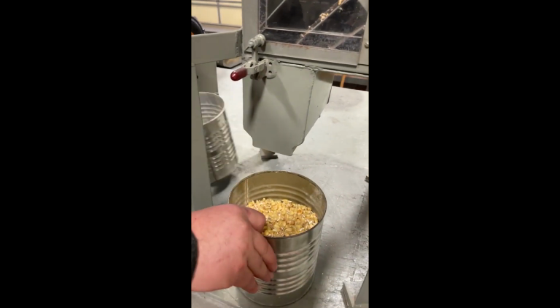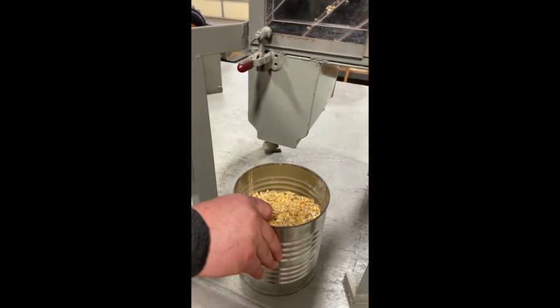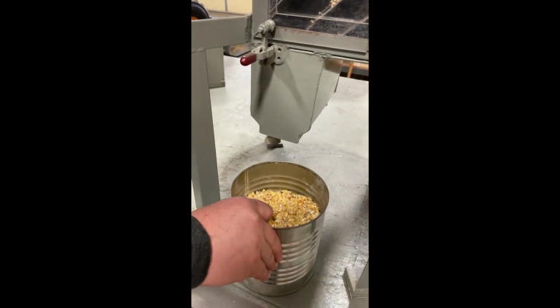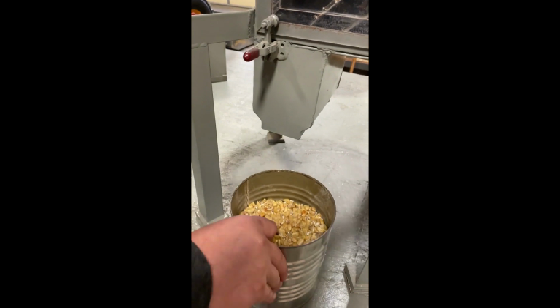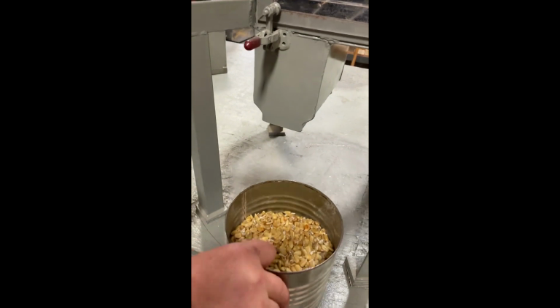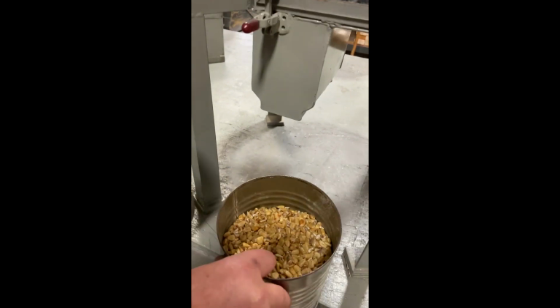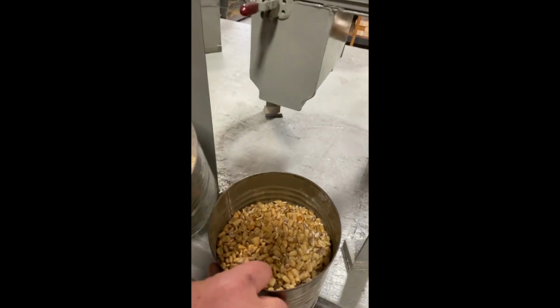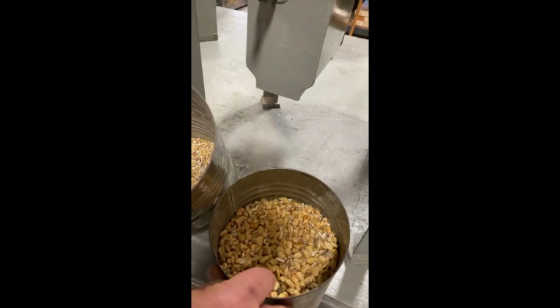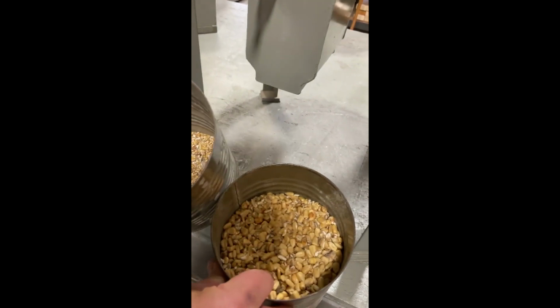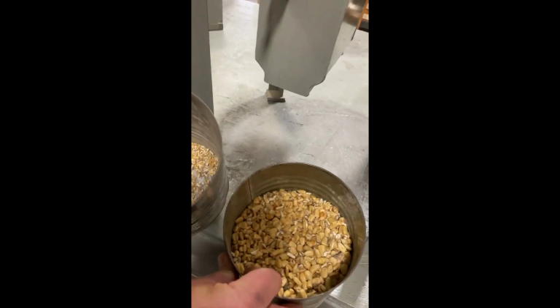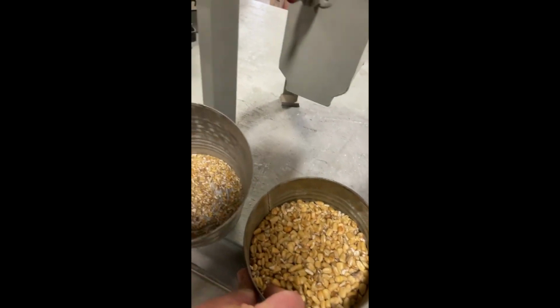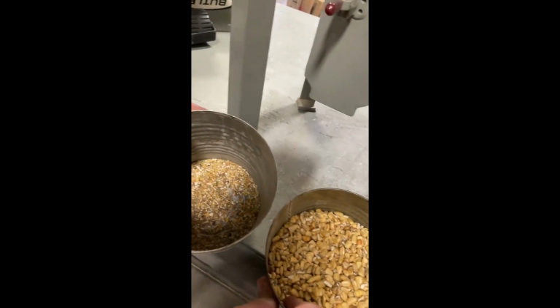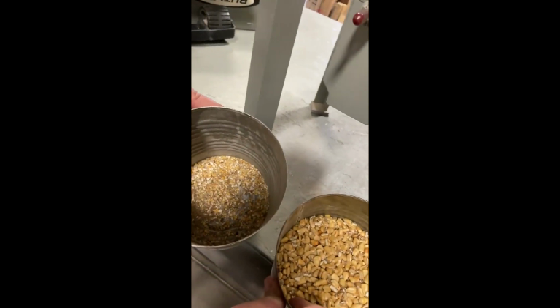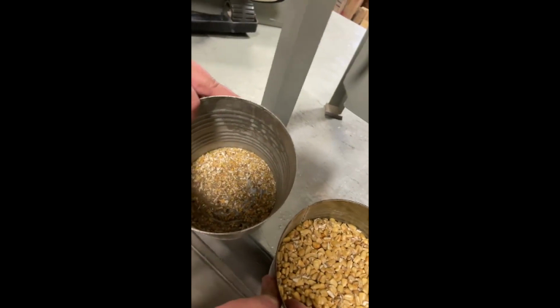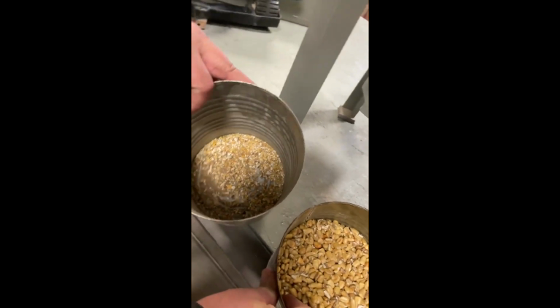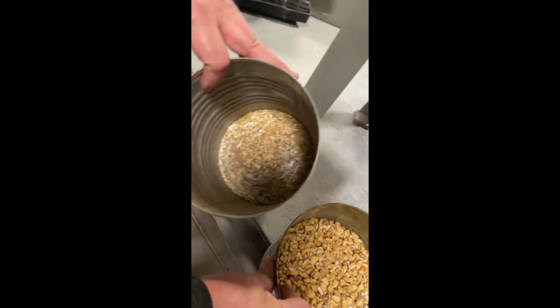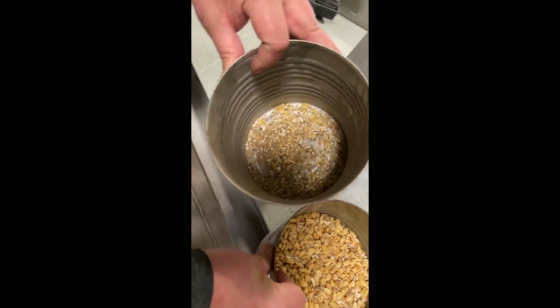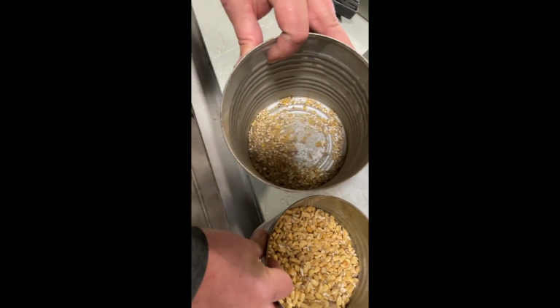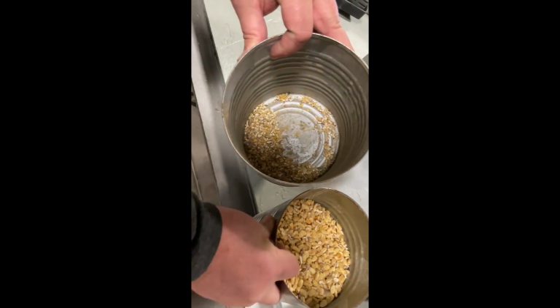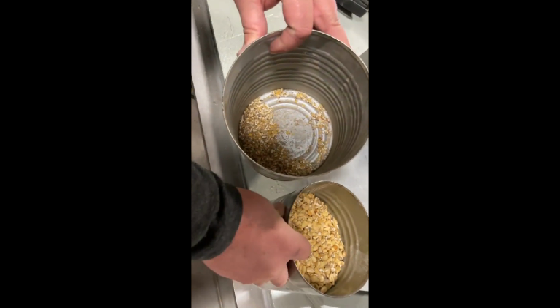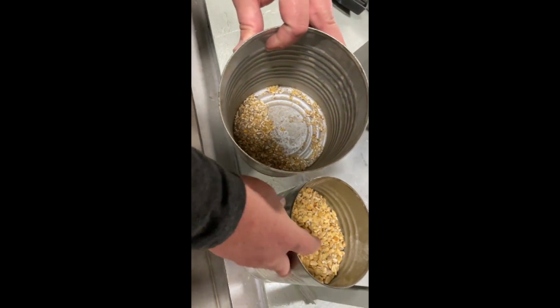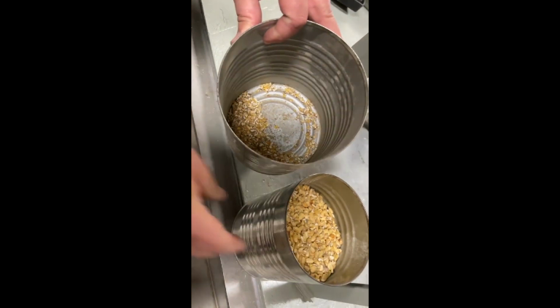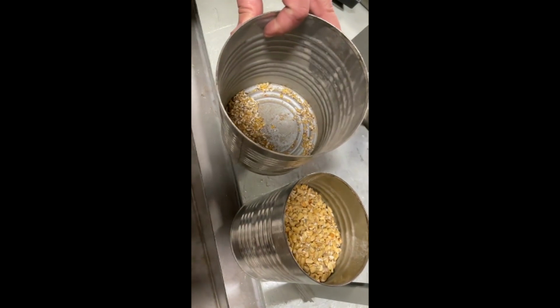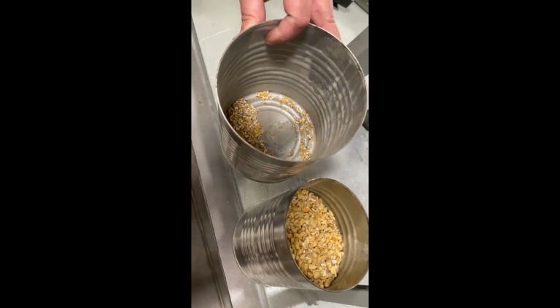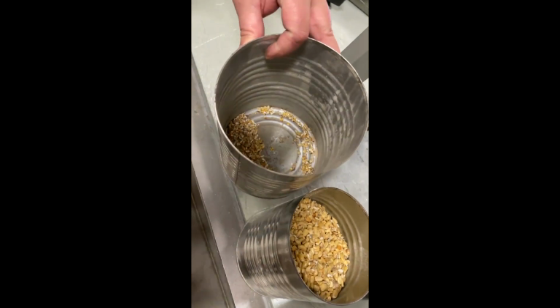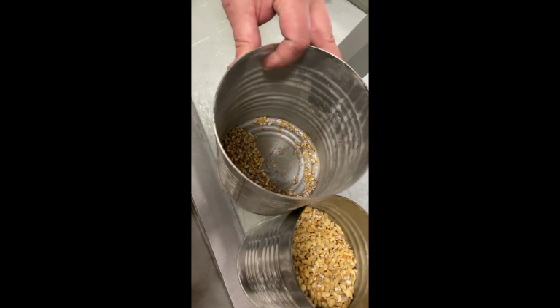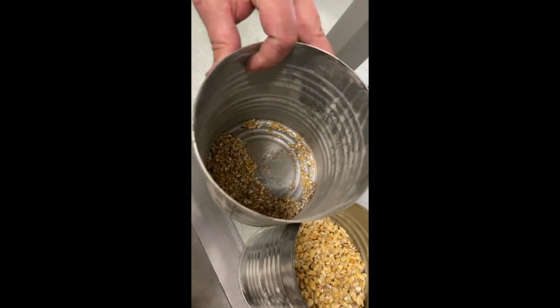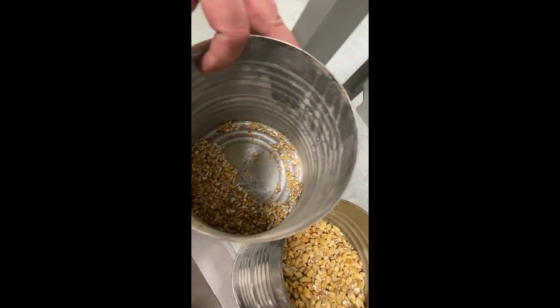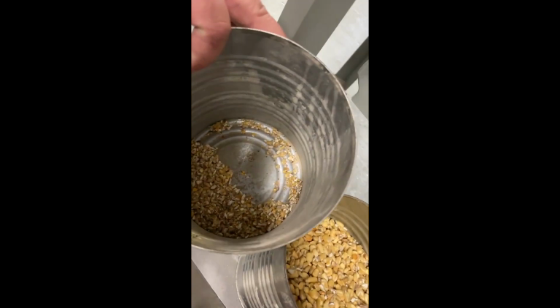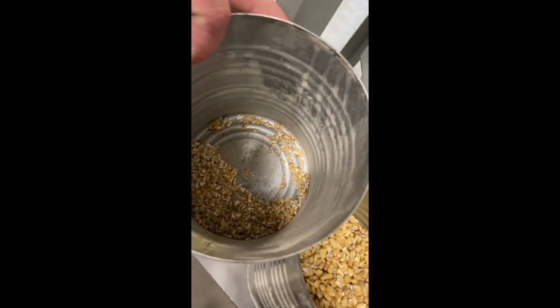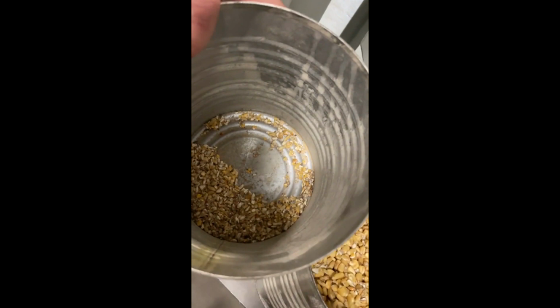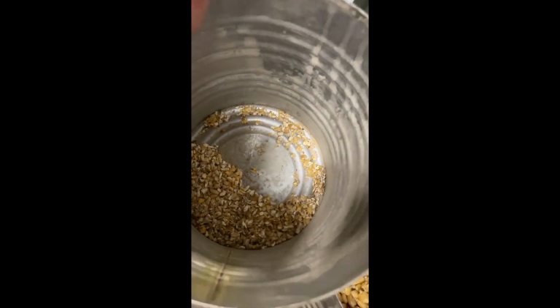Yeah, so here you can see the FM — I'm probably in your shade — but the foreign material is coming out right here.